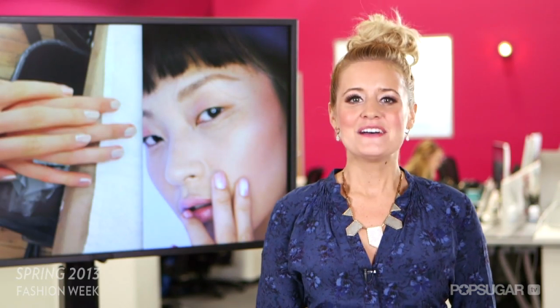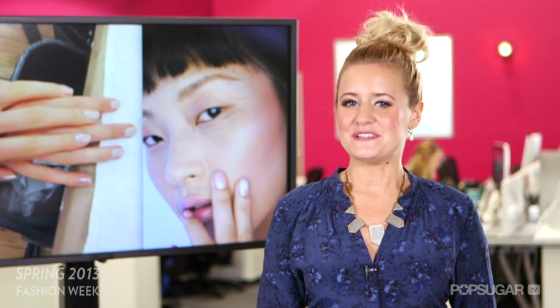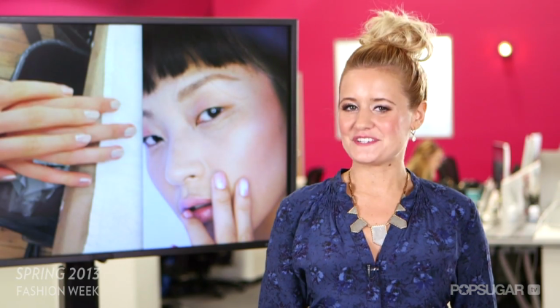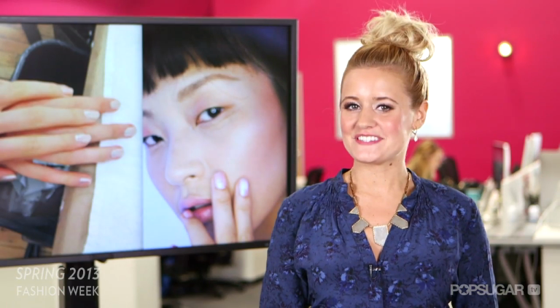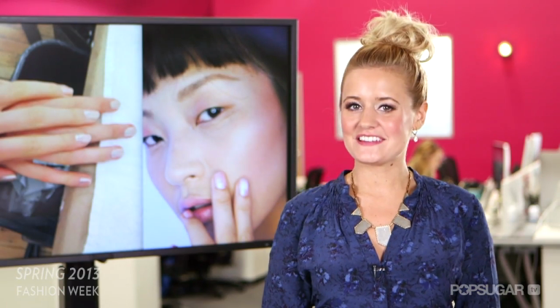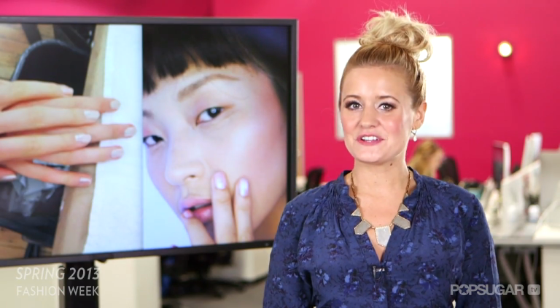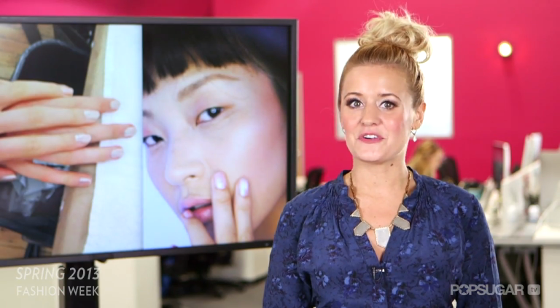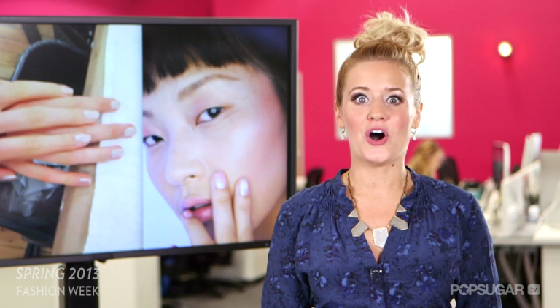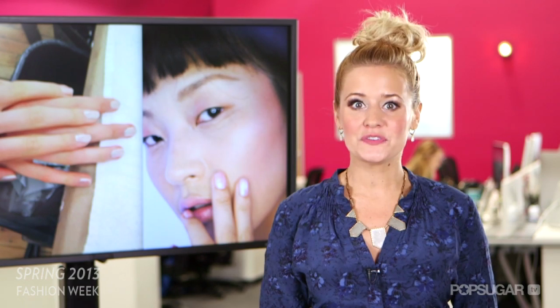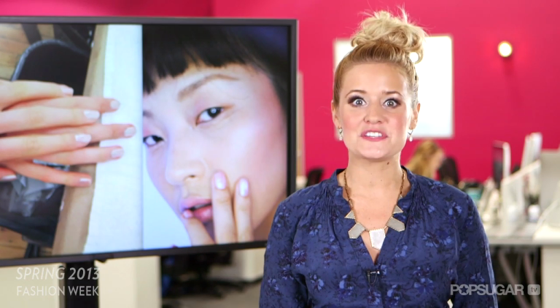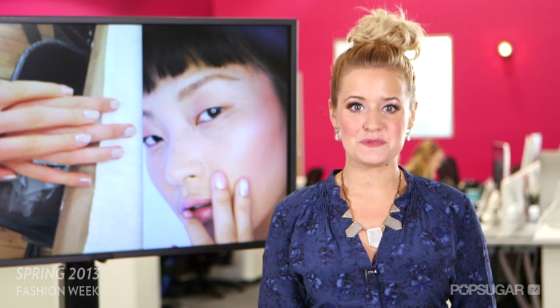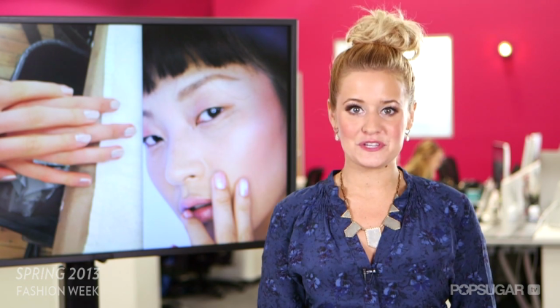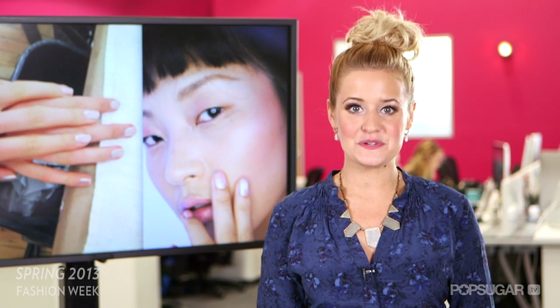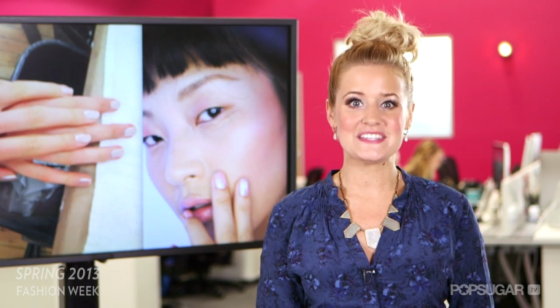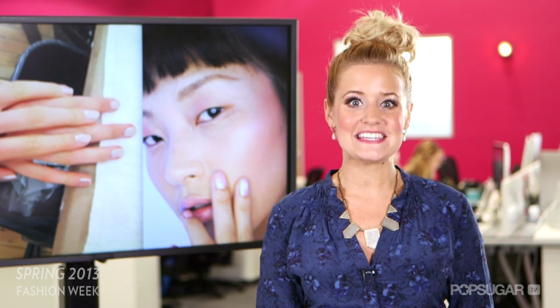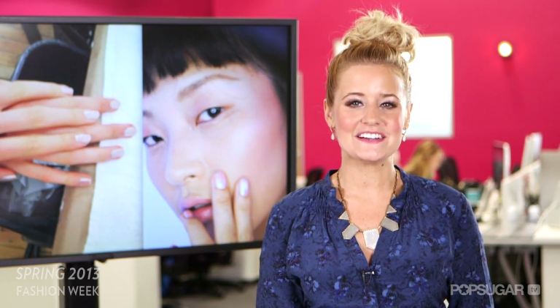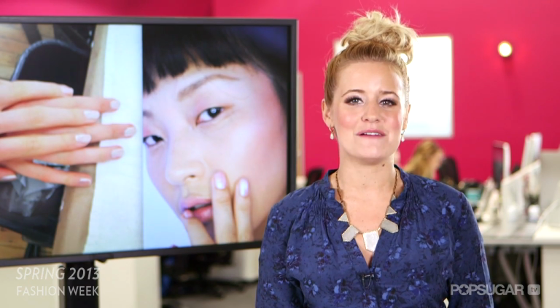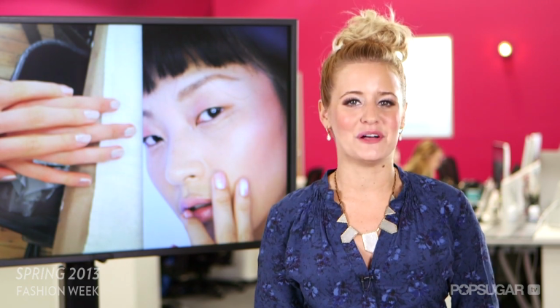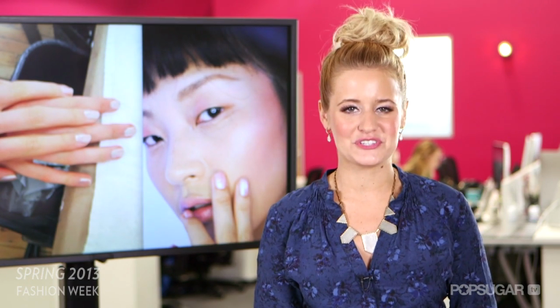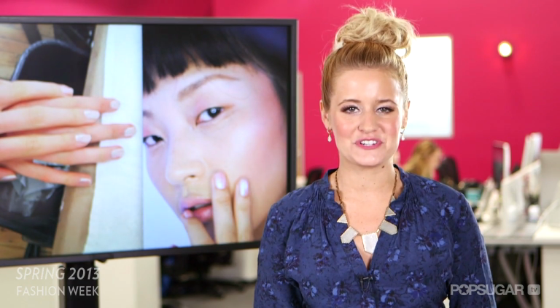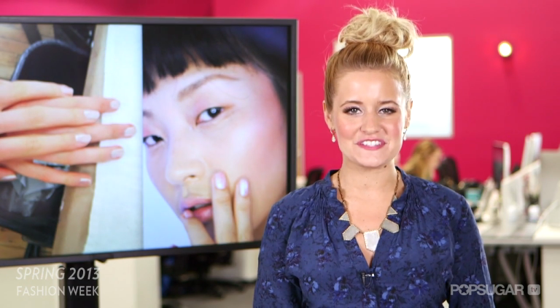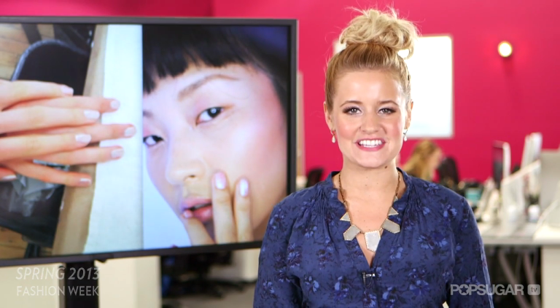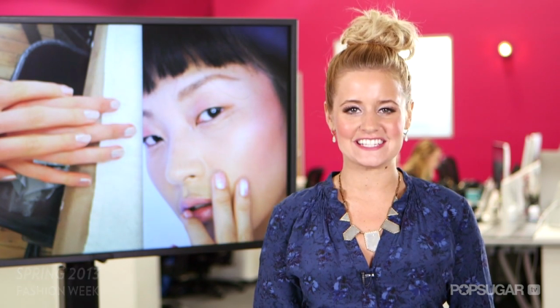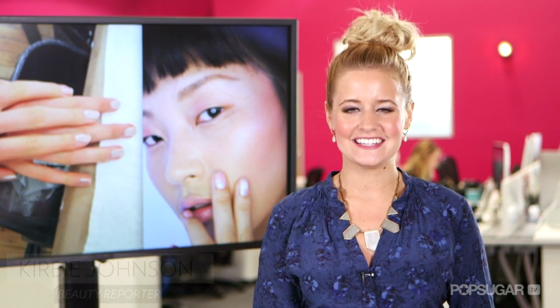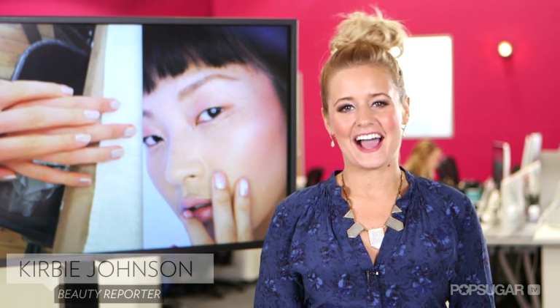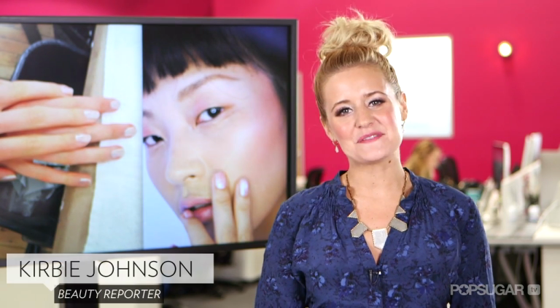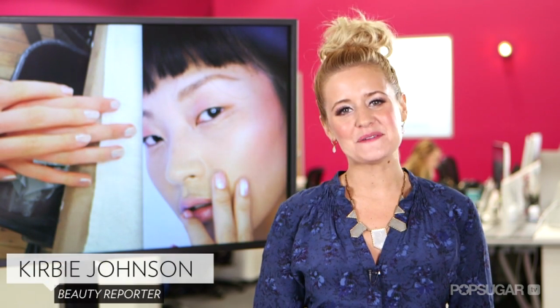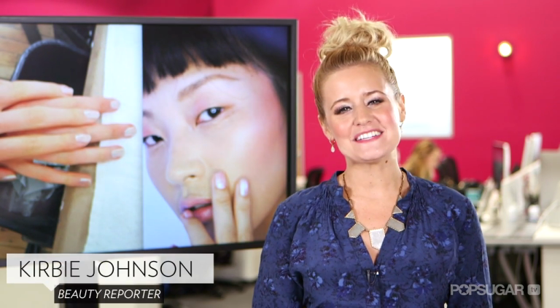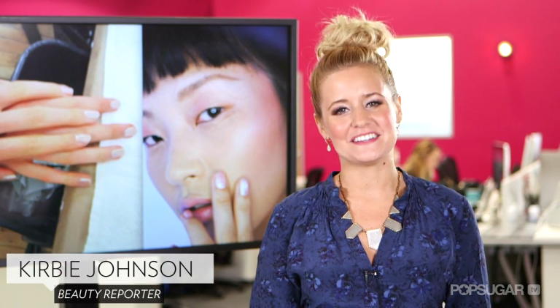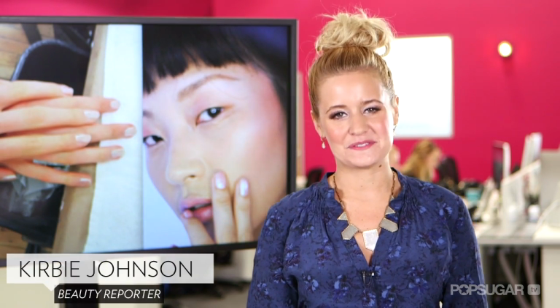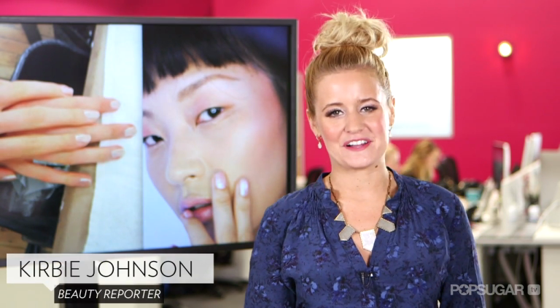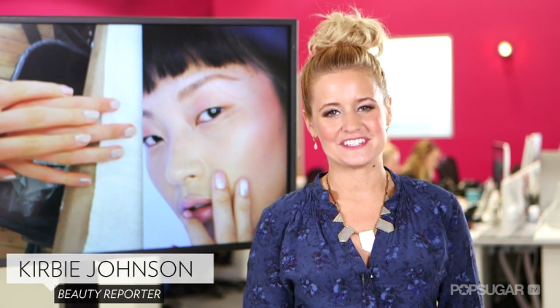Be sure to stay tuned for all your latest beauty news here at Bellasugar TV. I'm Kirby, and thanks for watching.